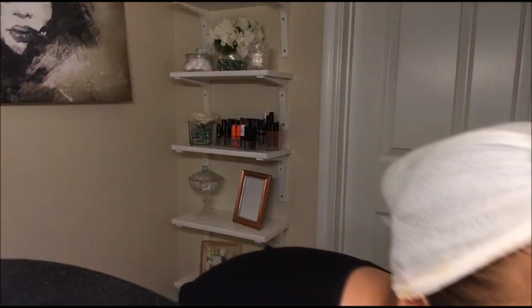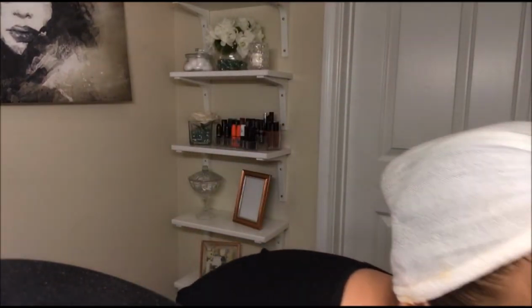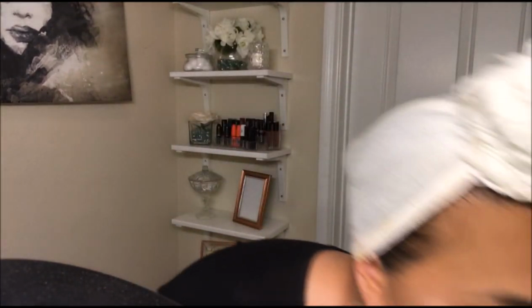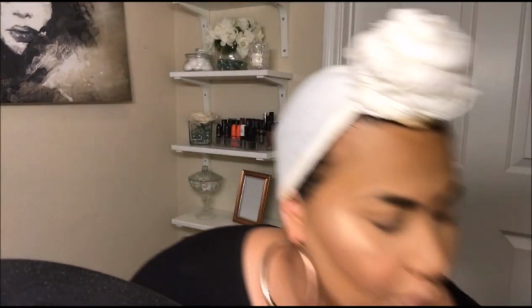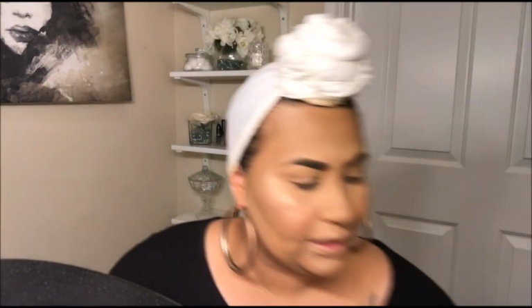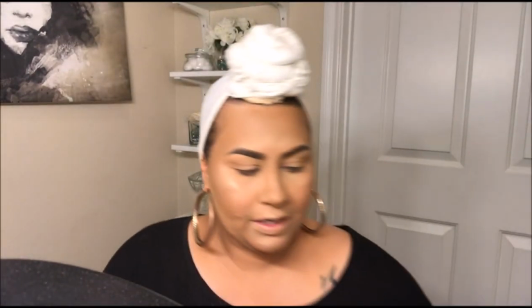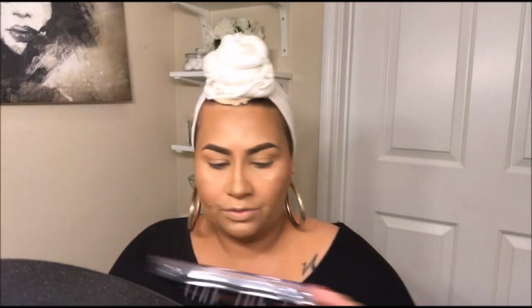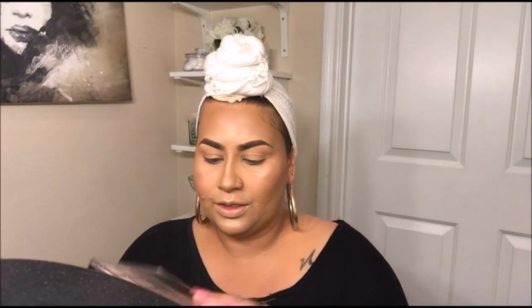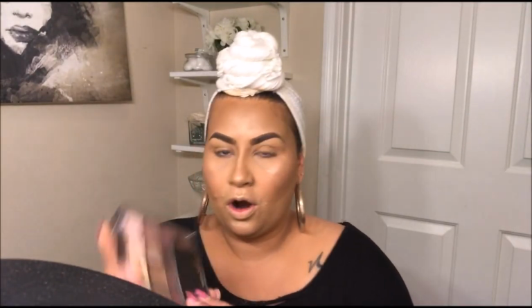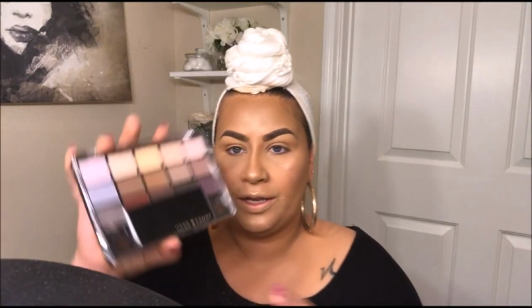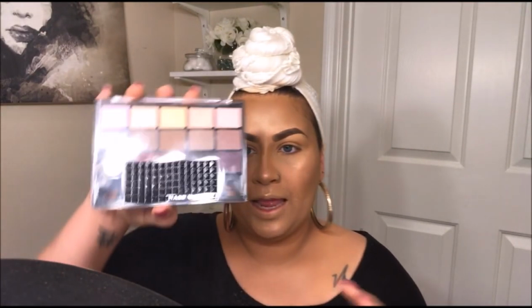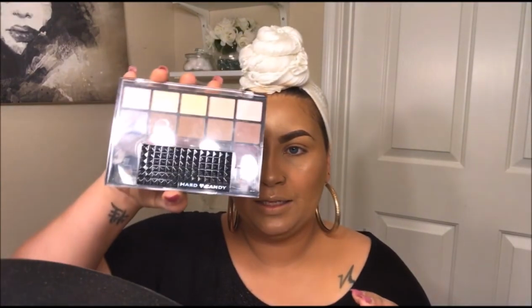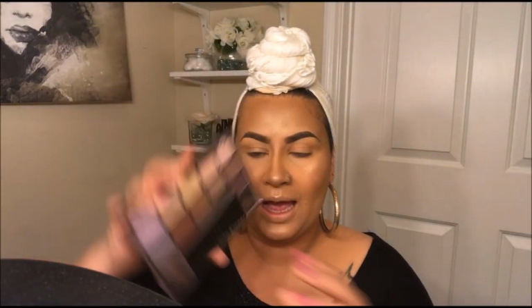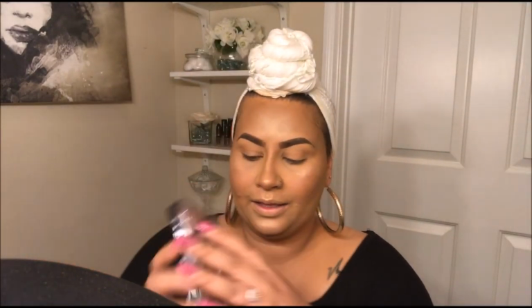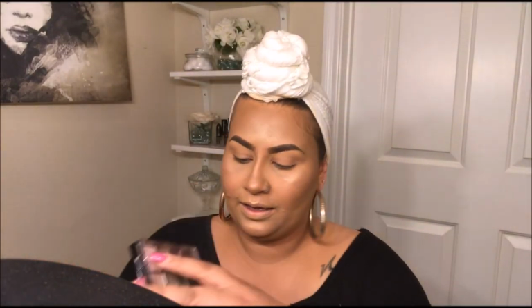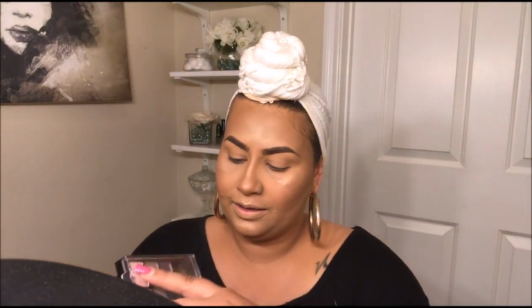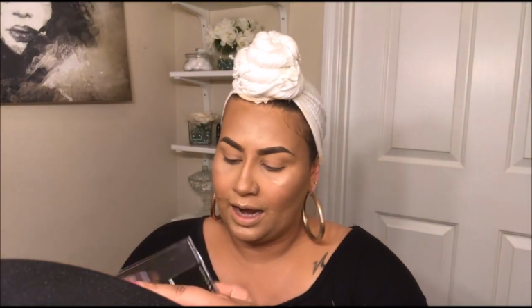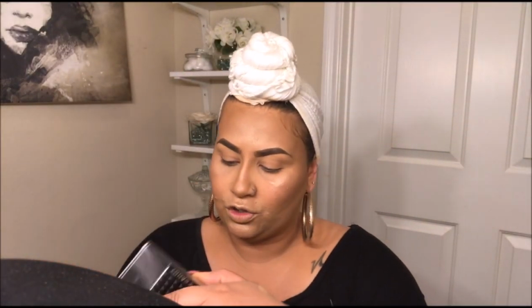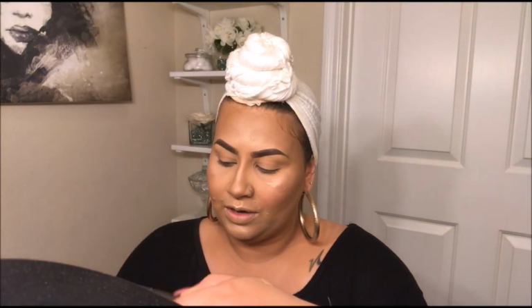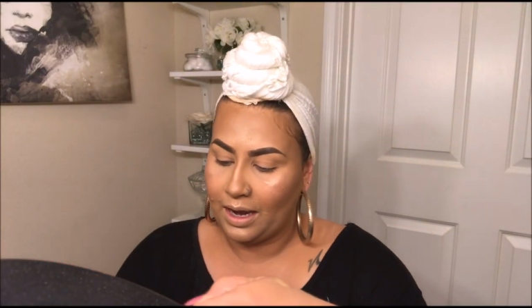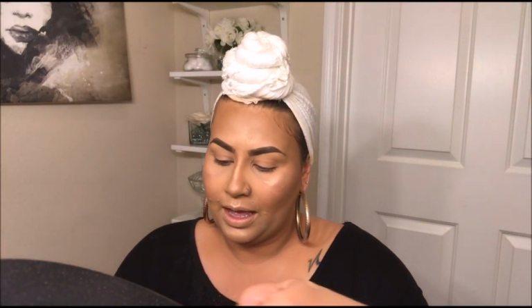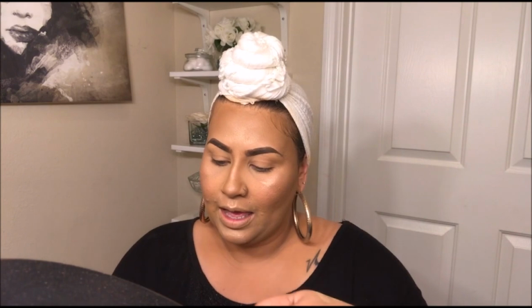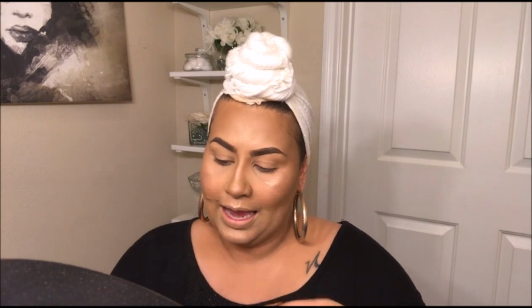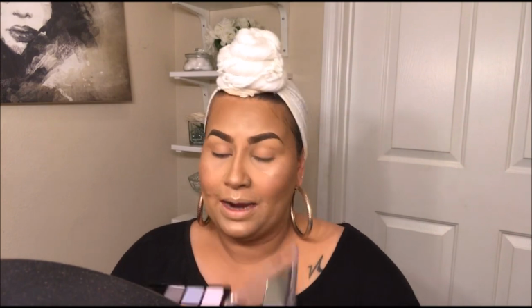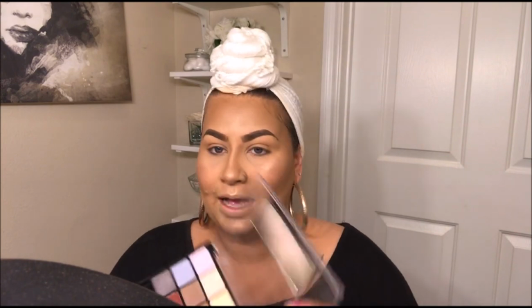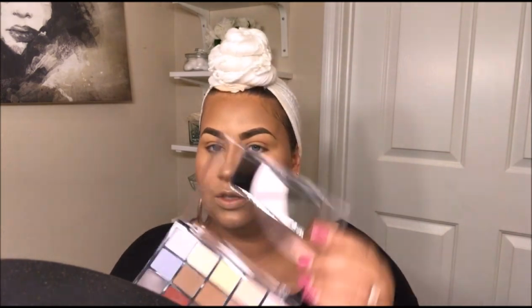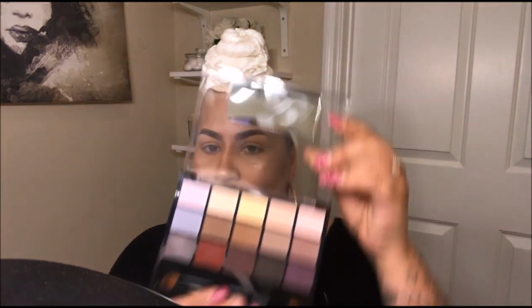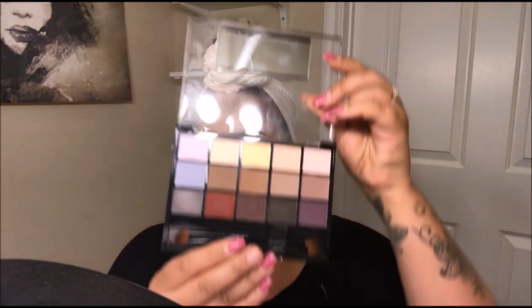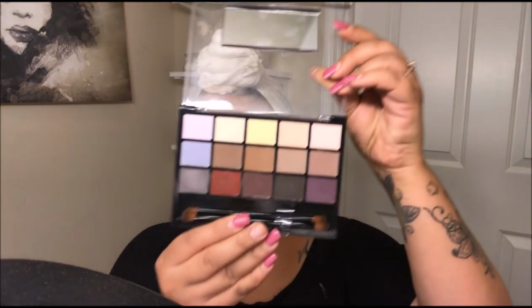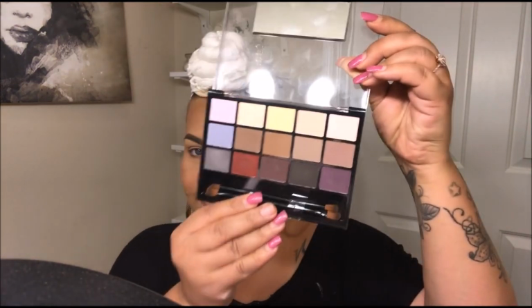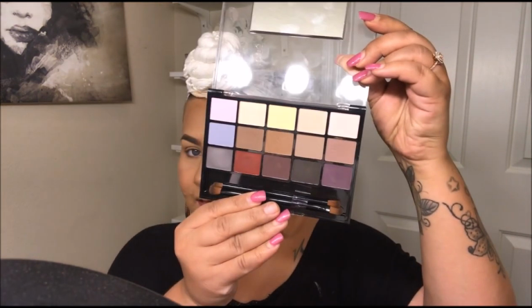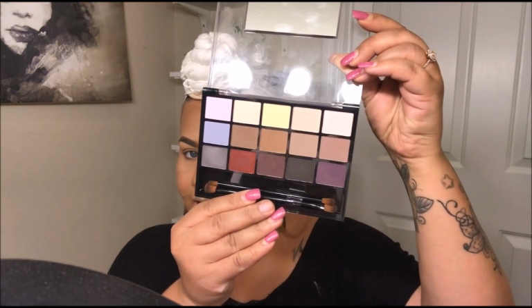I'm going to be using the Hard Candy palette that I showed in my last haul — it looks like this.